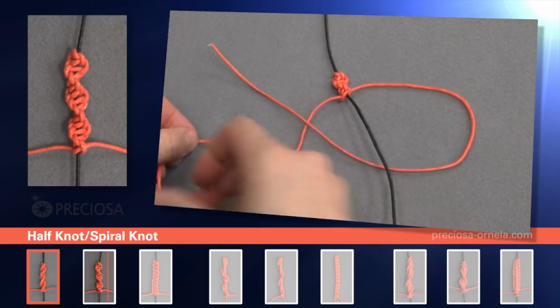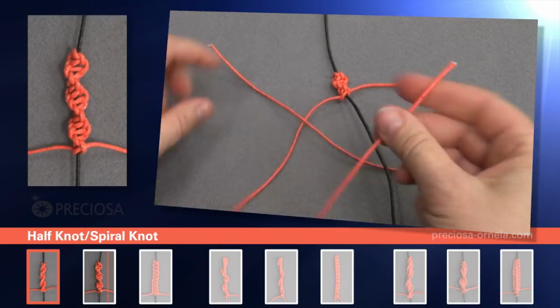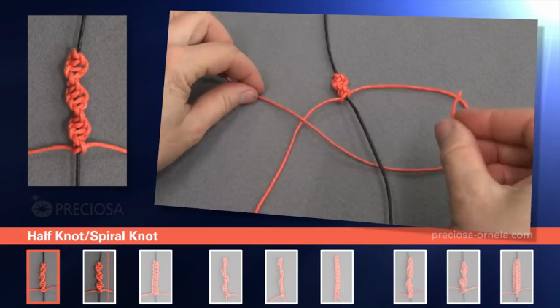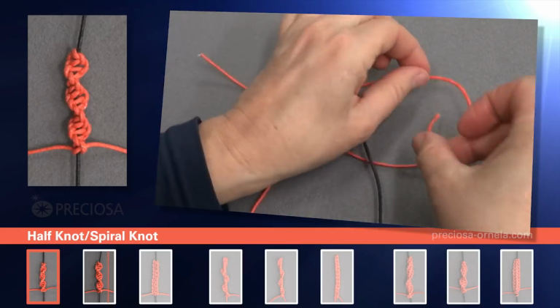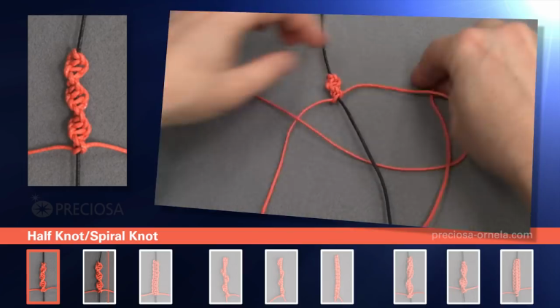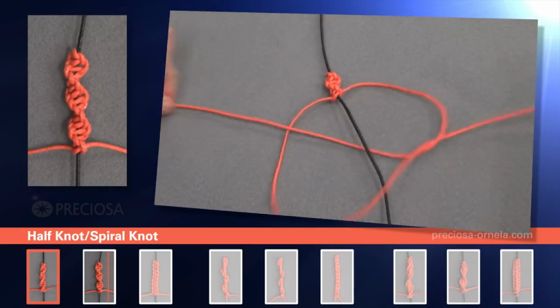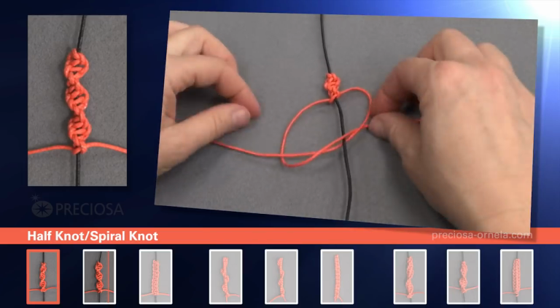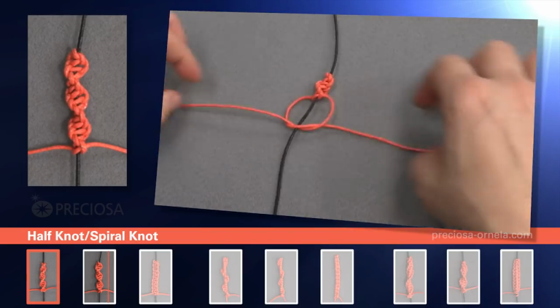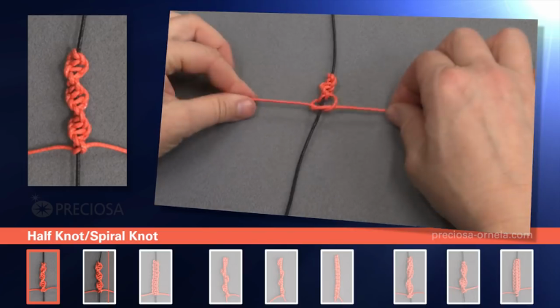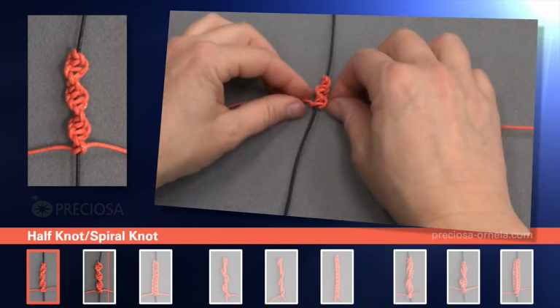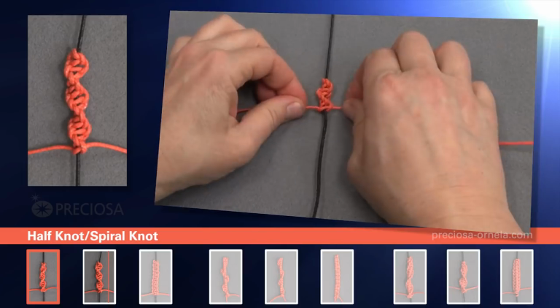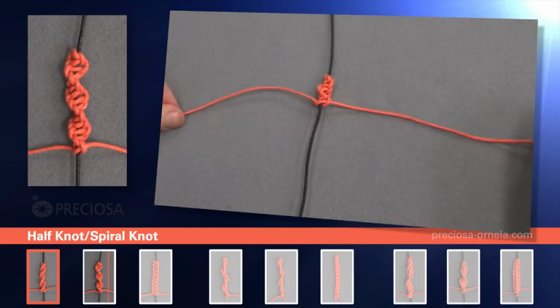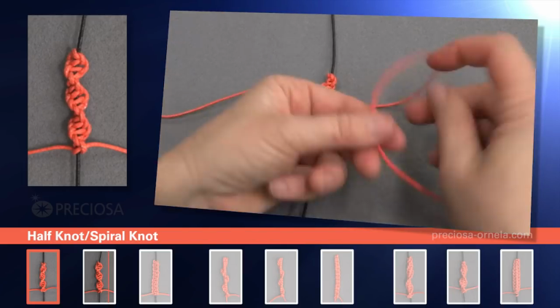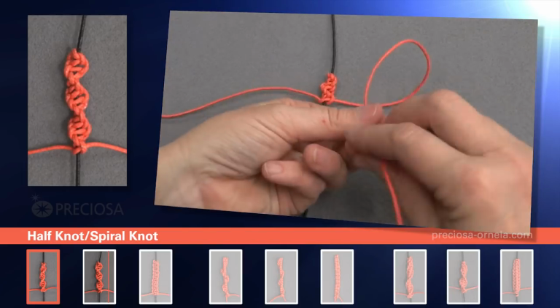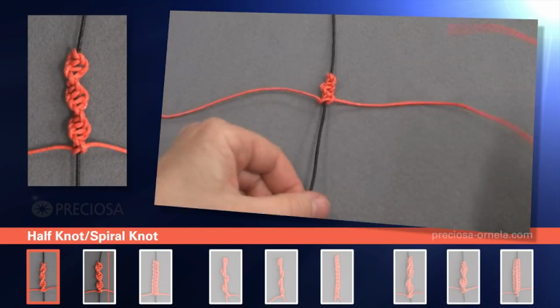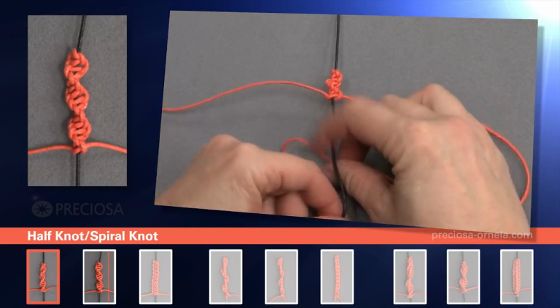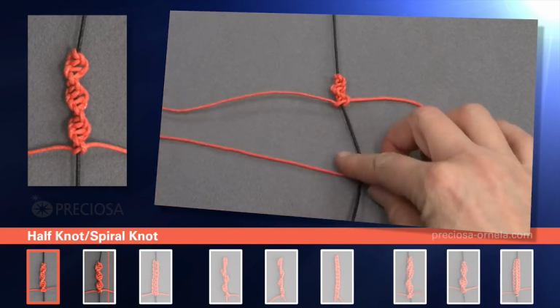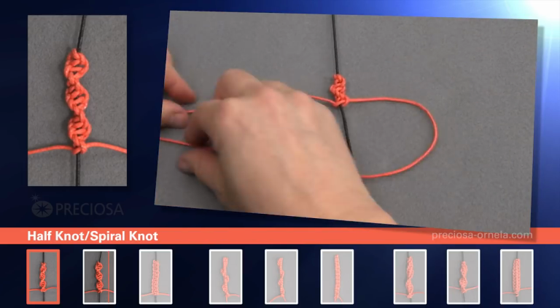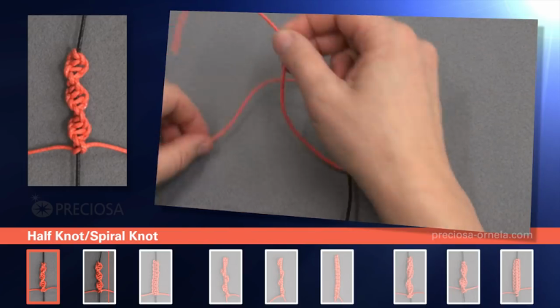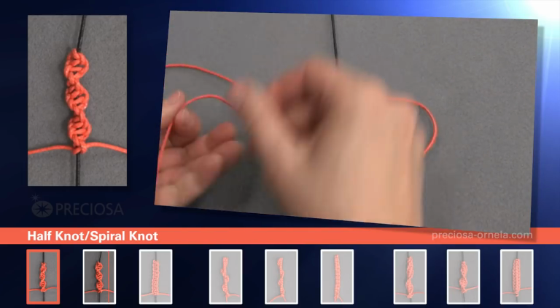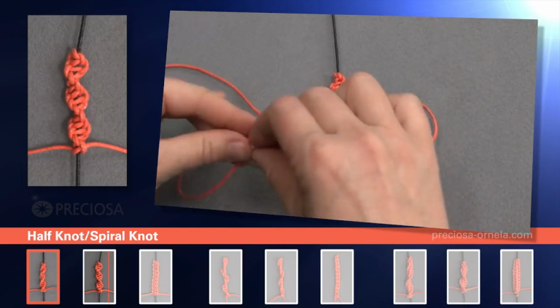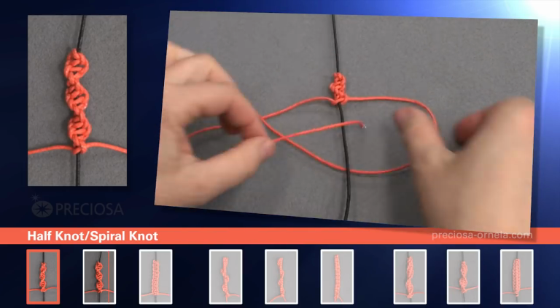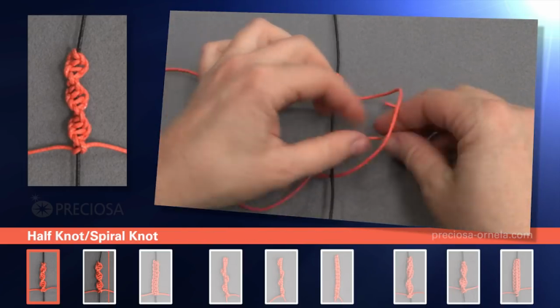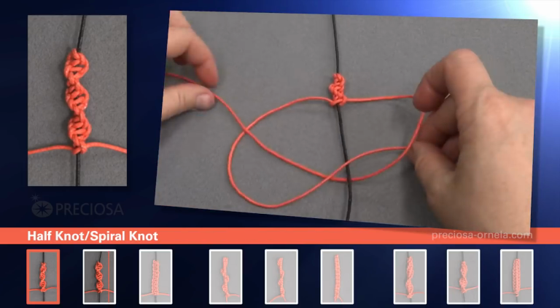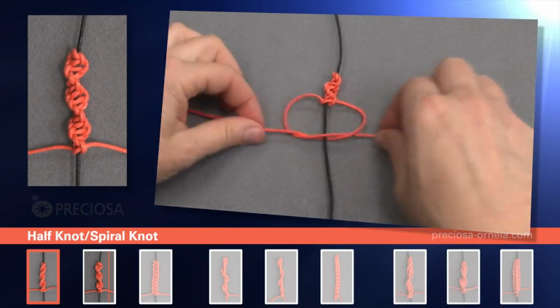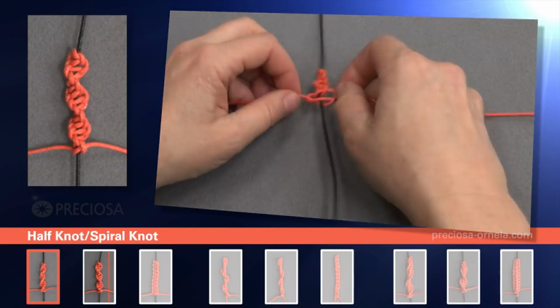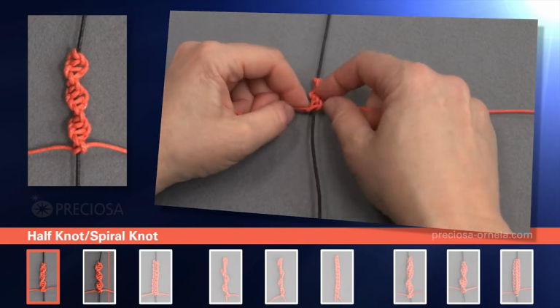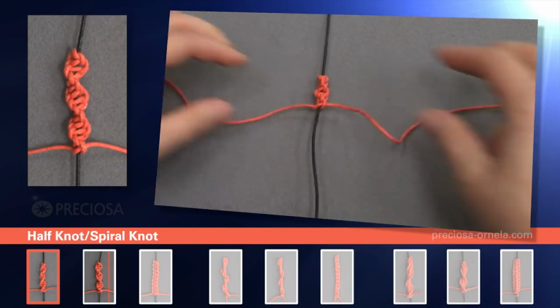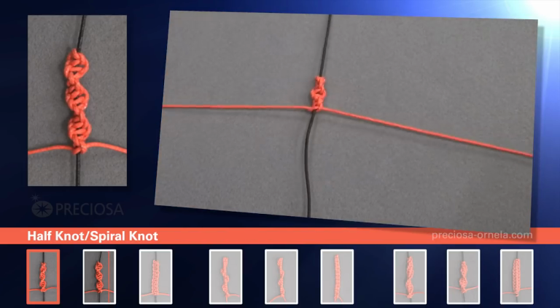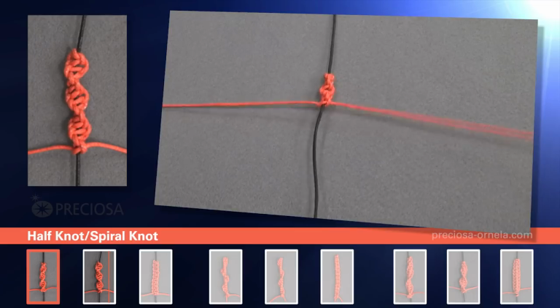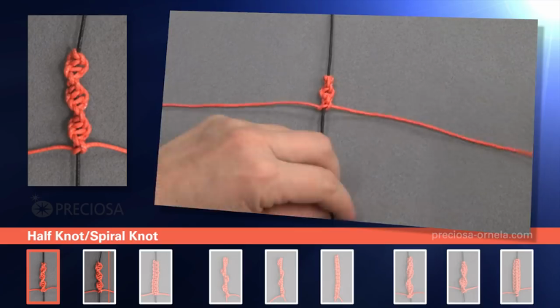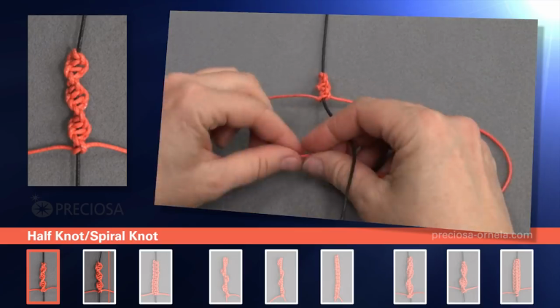And we just keep repeating the same pattern and as you can see it's starting to twist very nicely to the right.